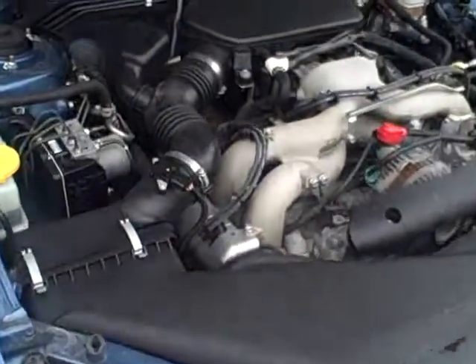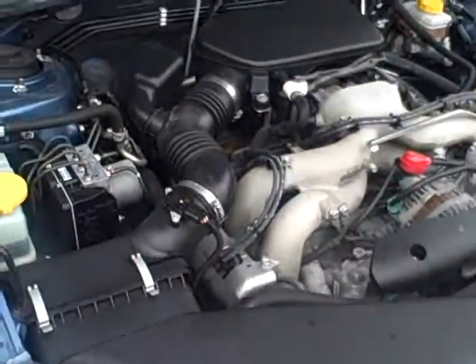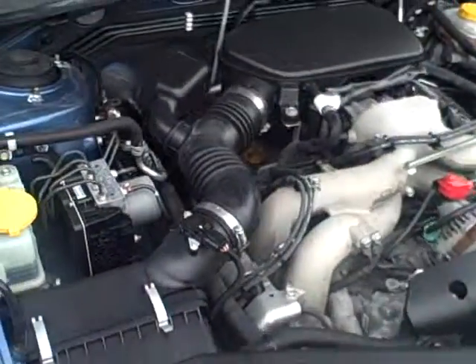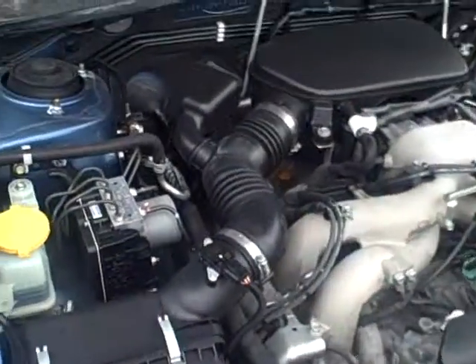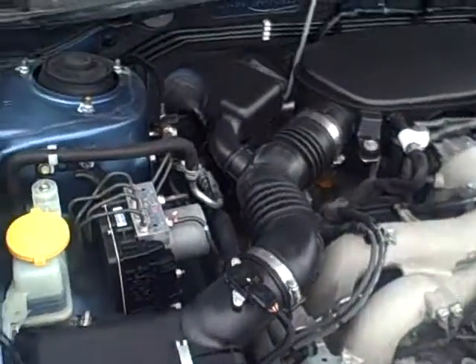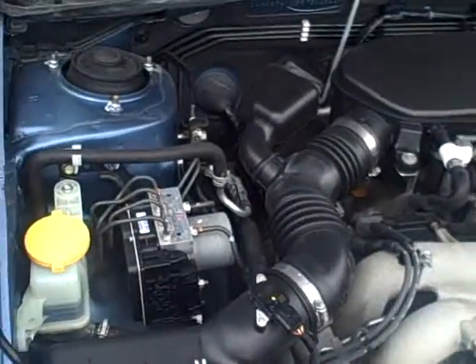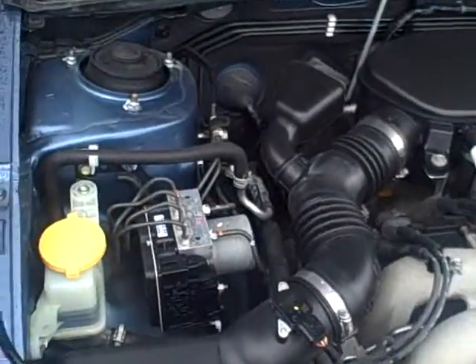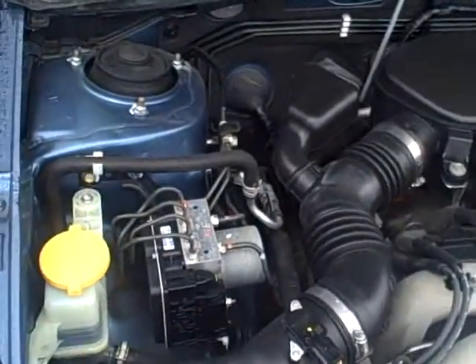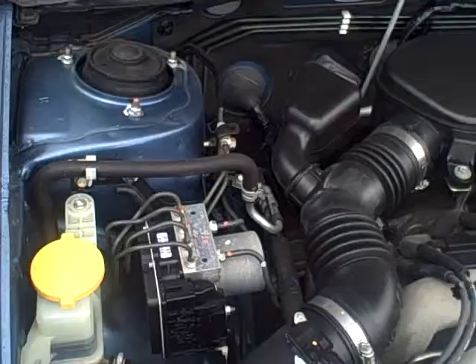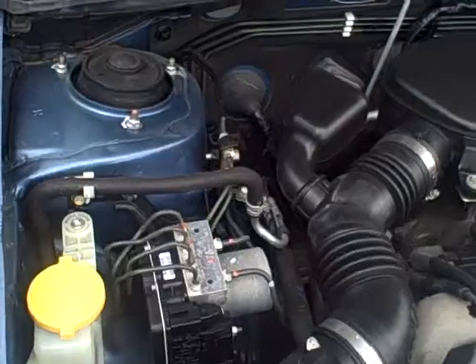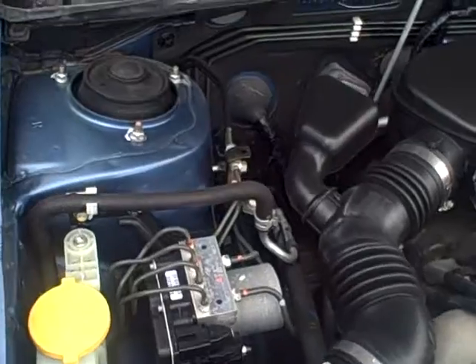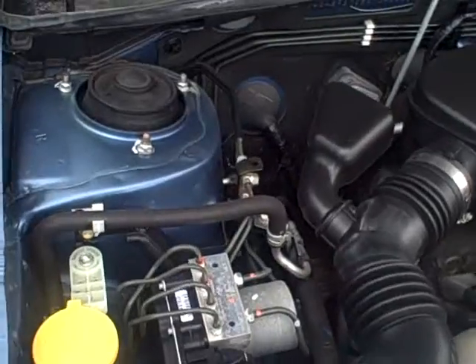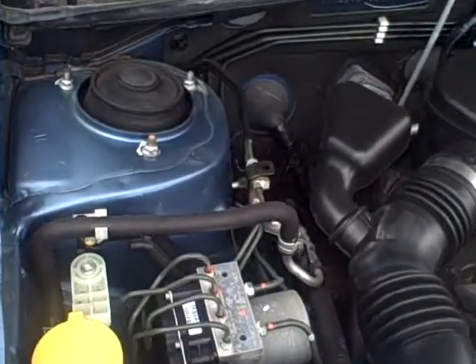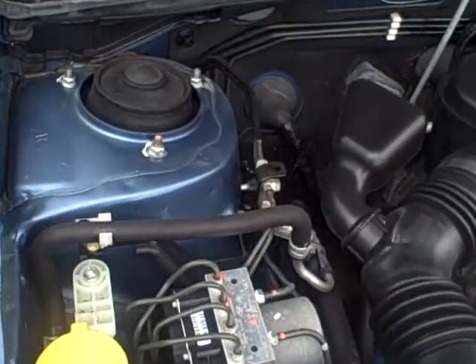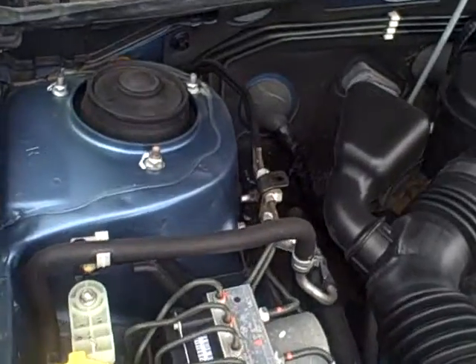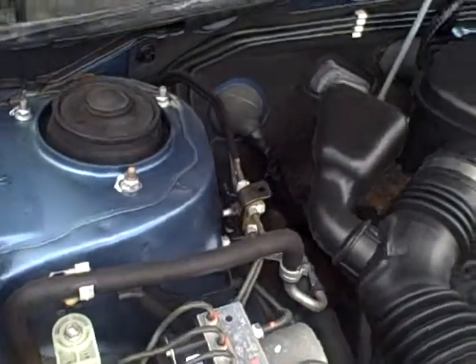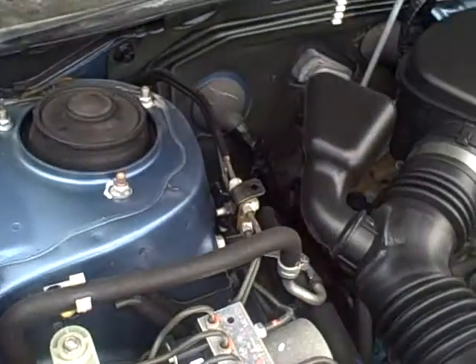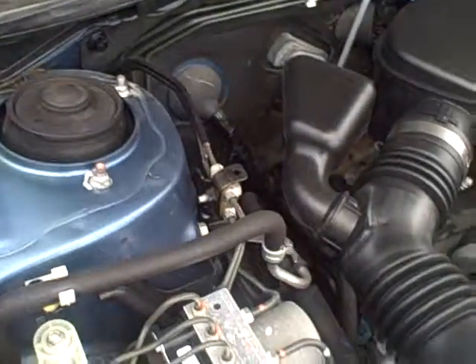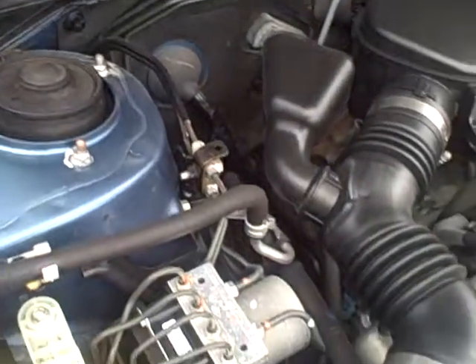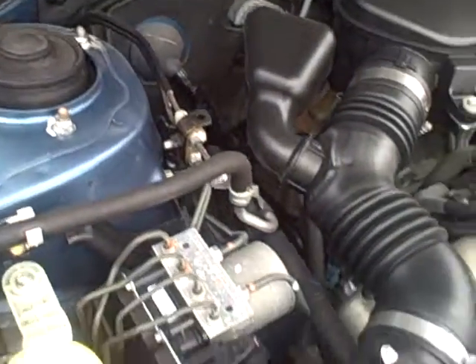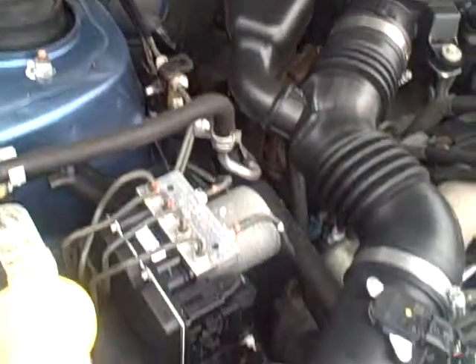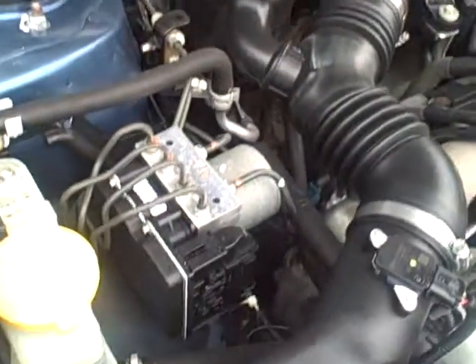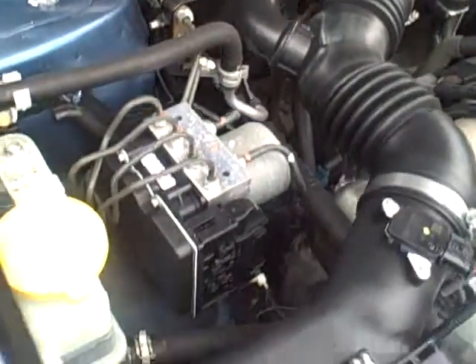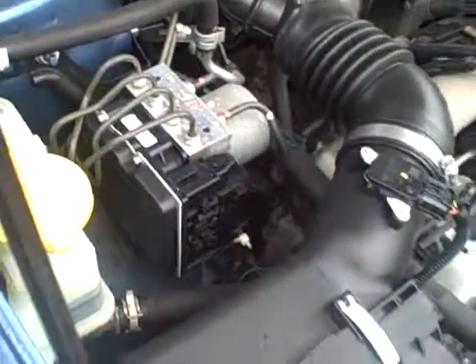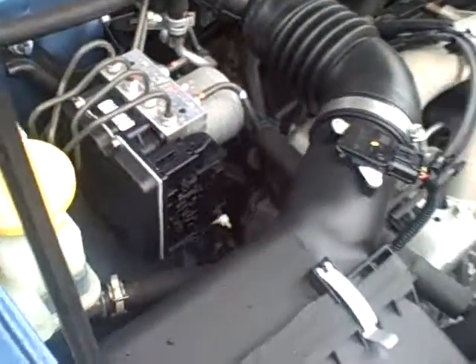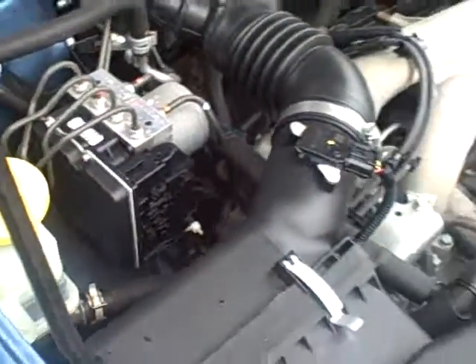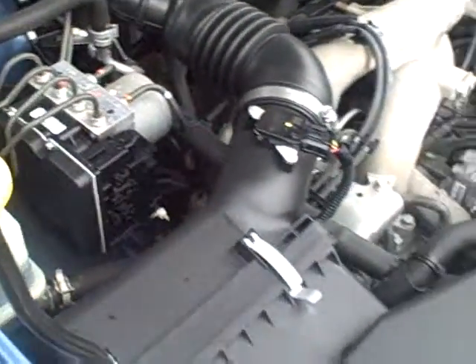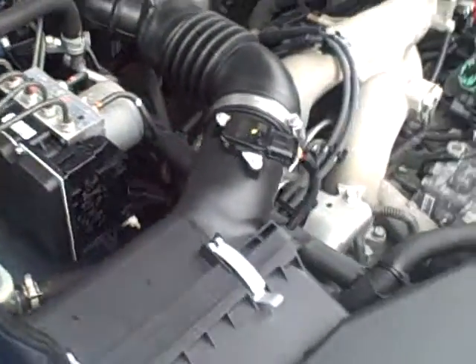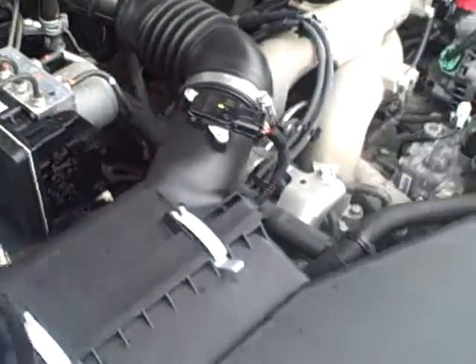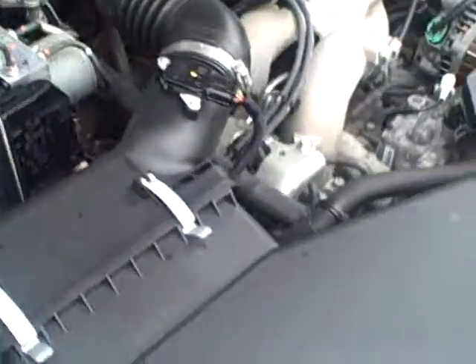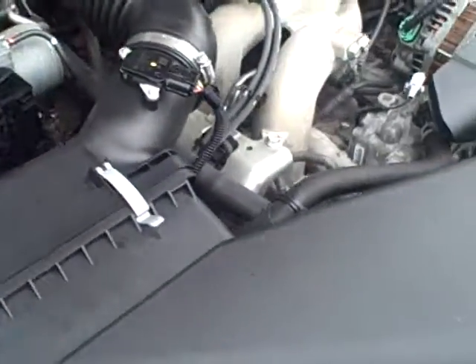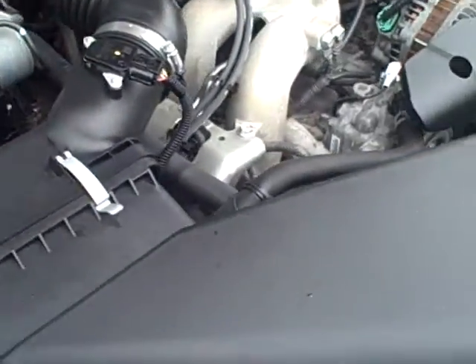It has an automatic transmission. Give you a shot of the engine compartment here.